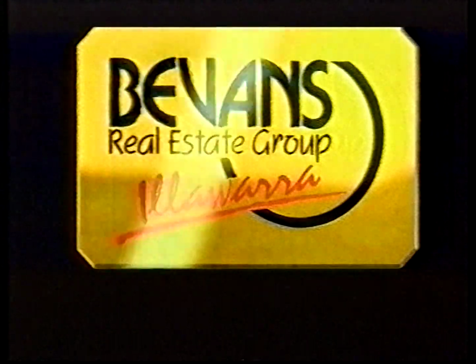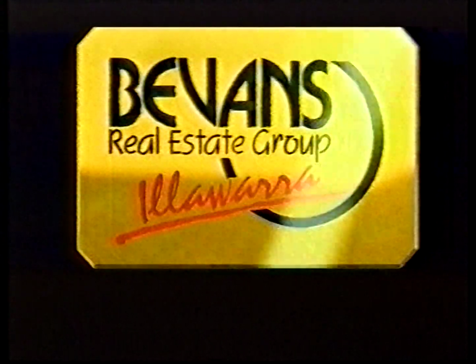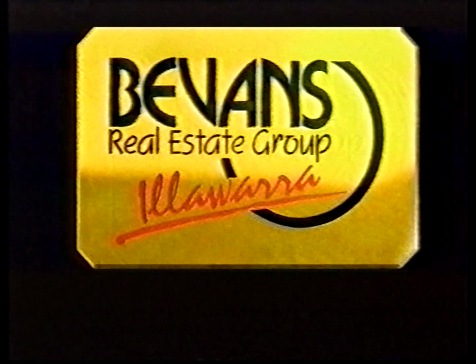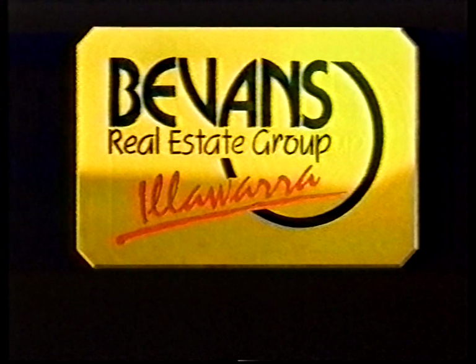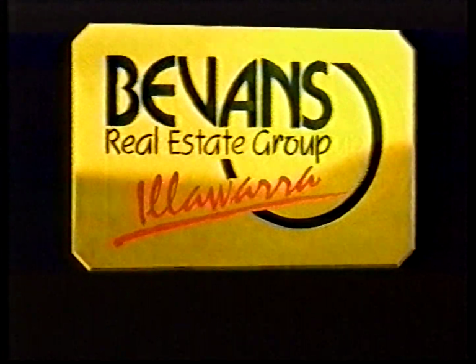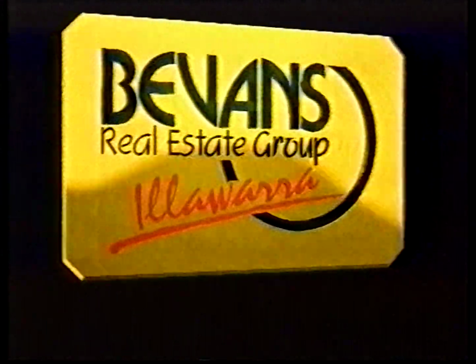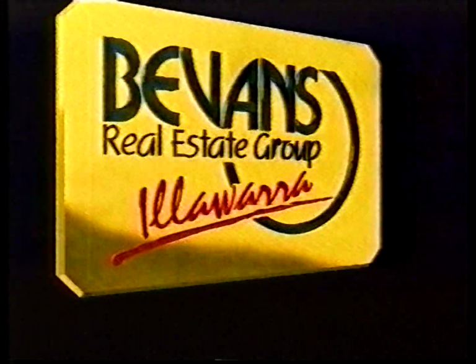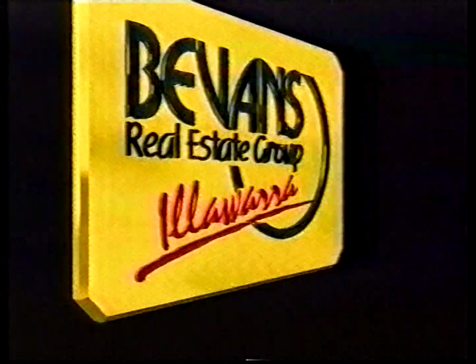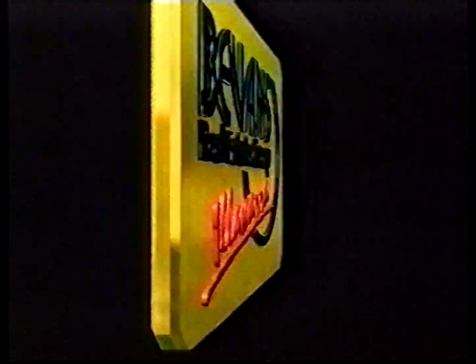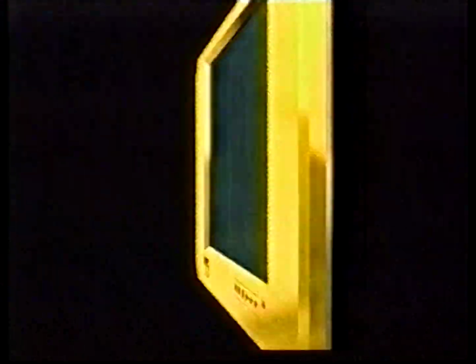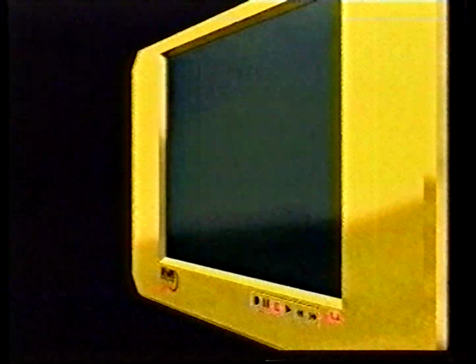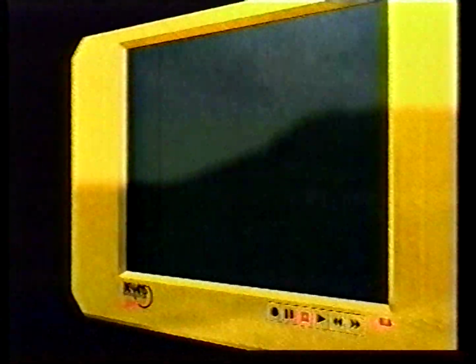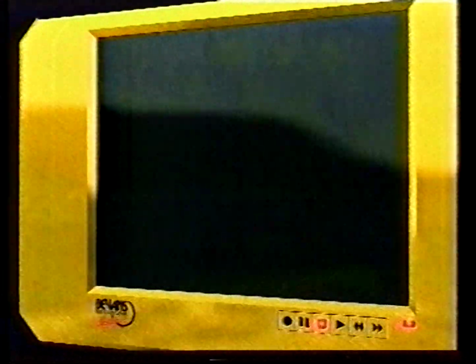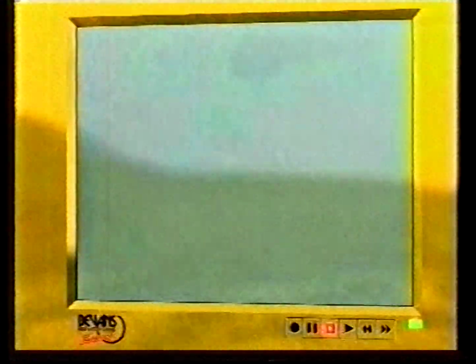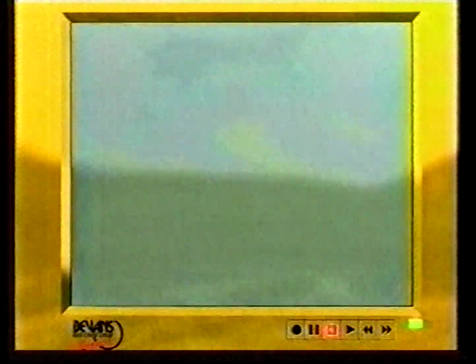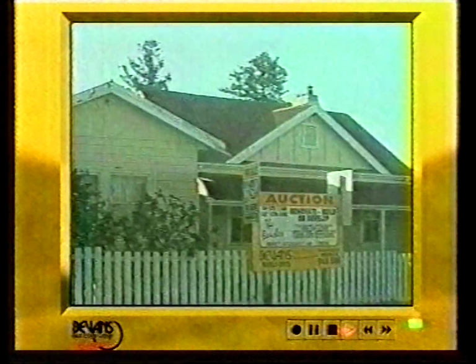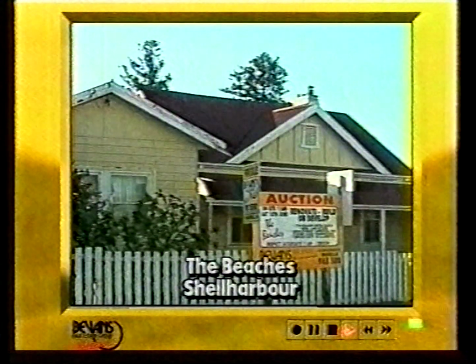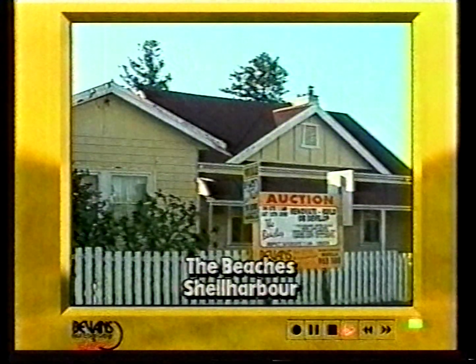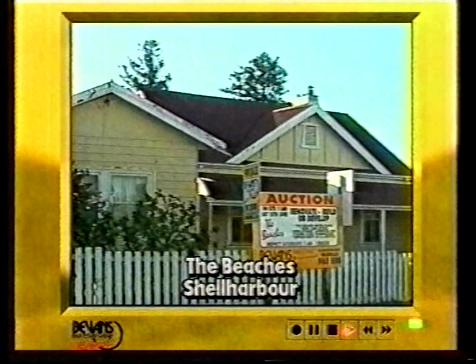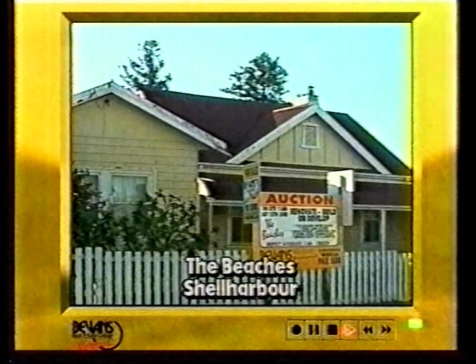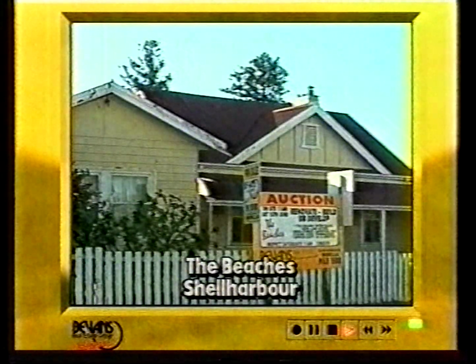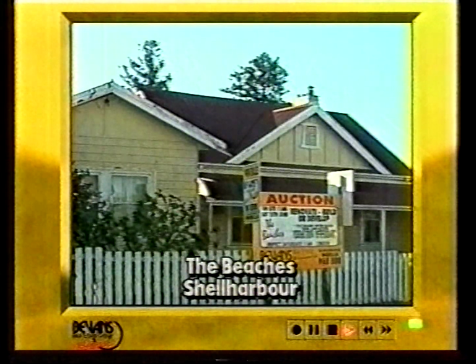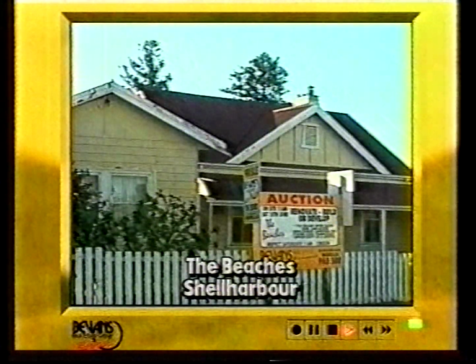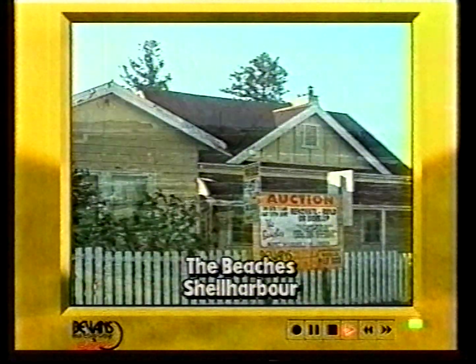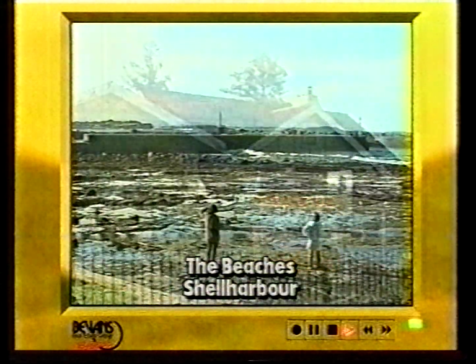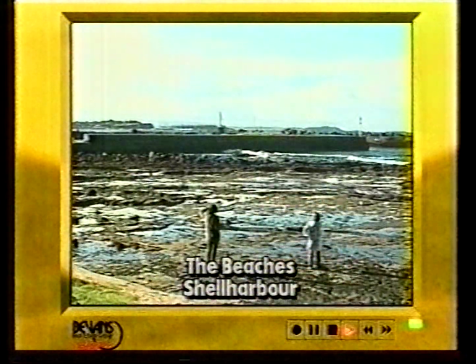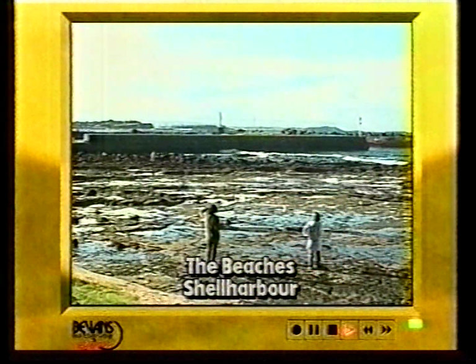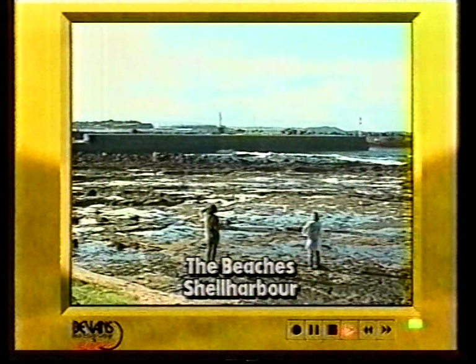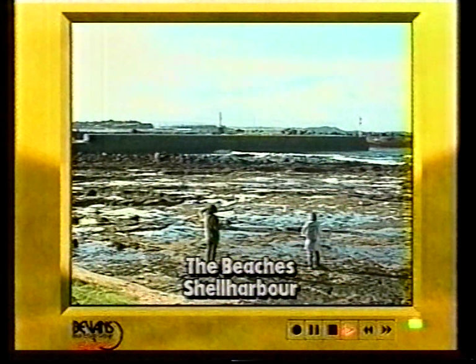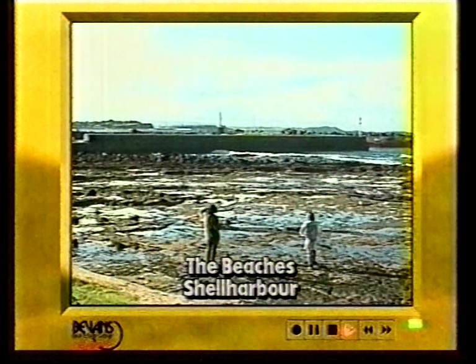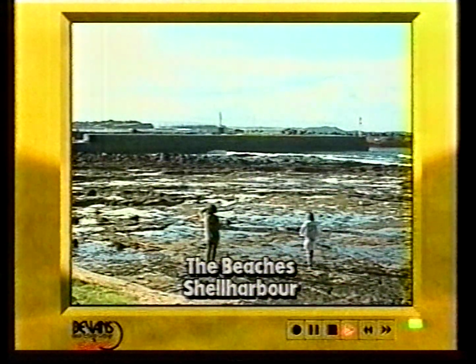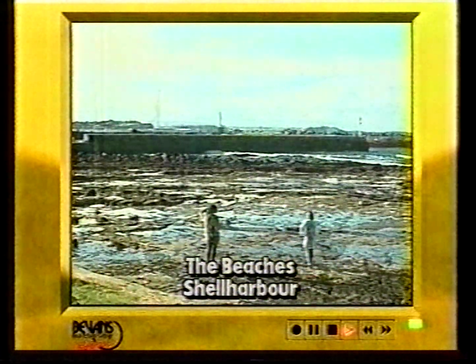At Bevan's Real Estate, we're on your side. Bevan's Rural offer for auction this rare opportunity in Shell Harbour.